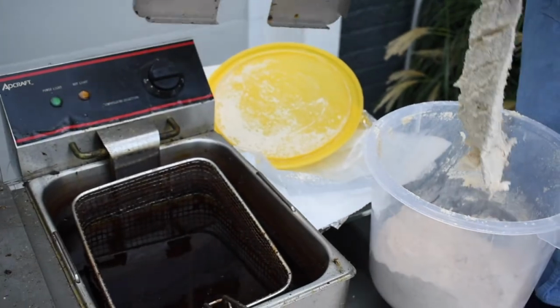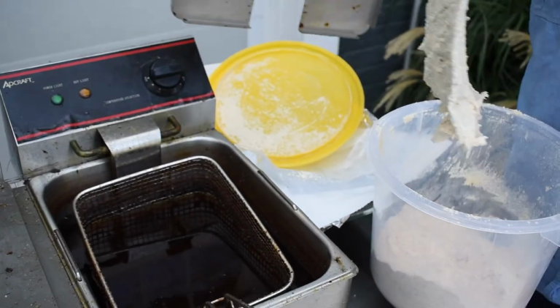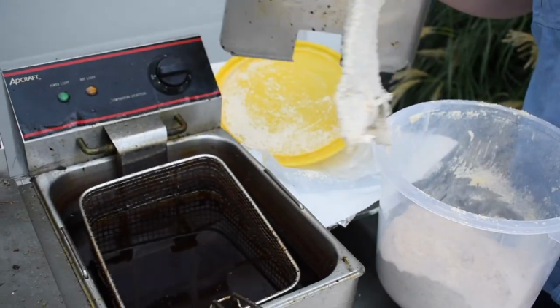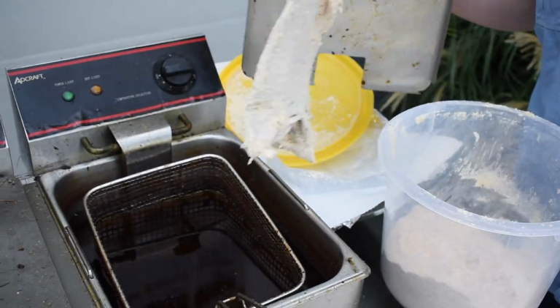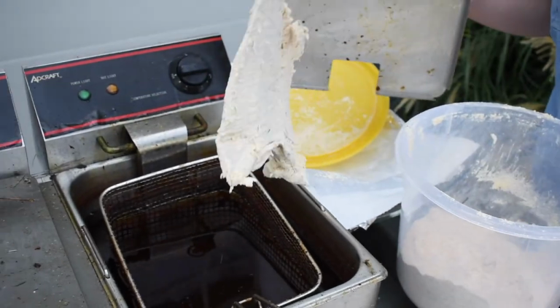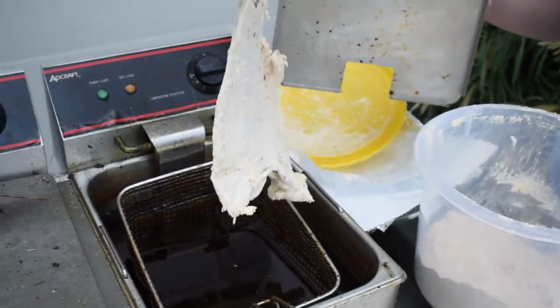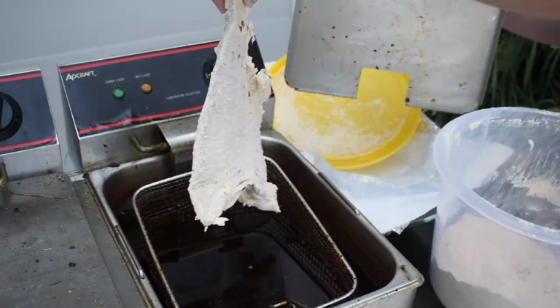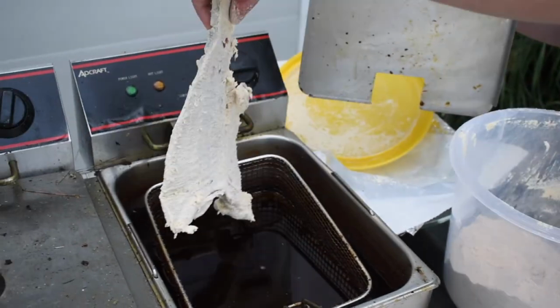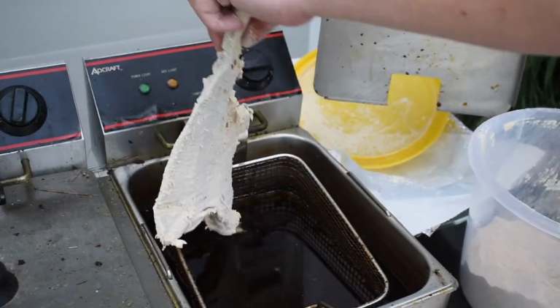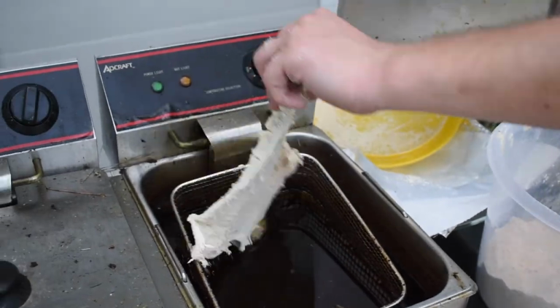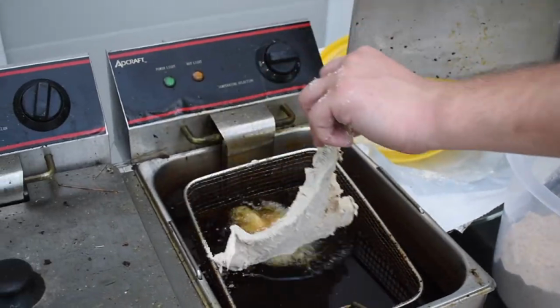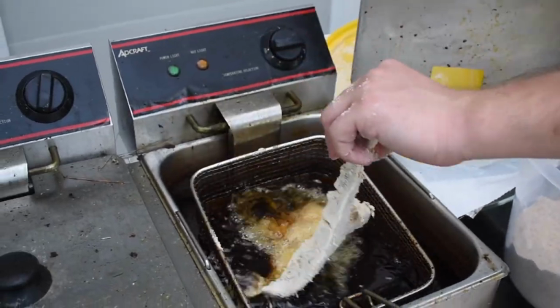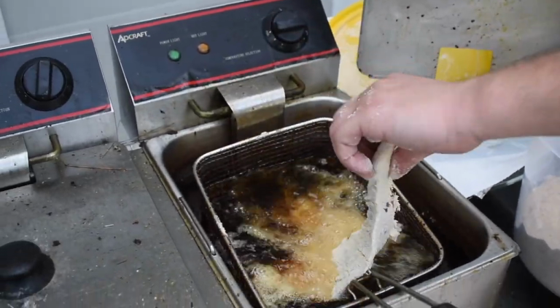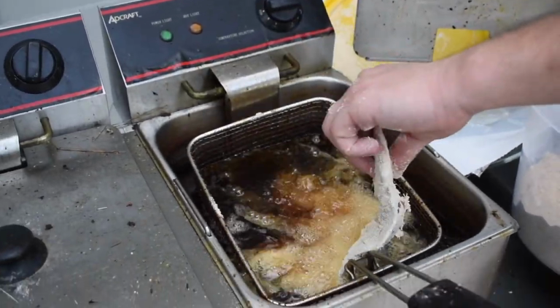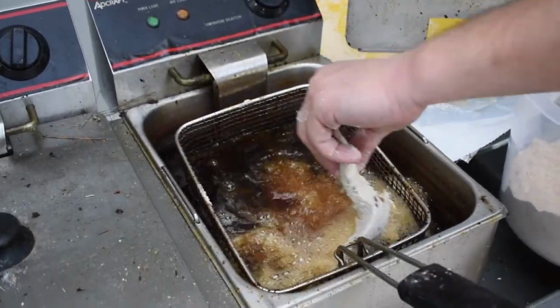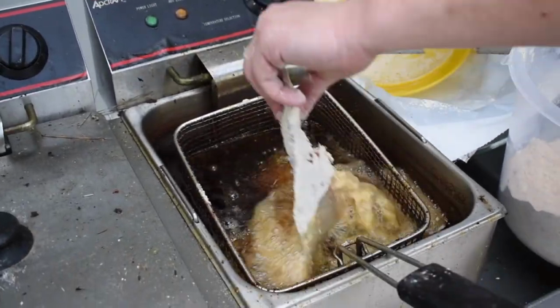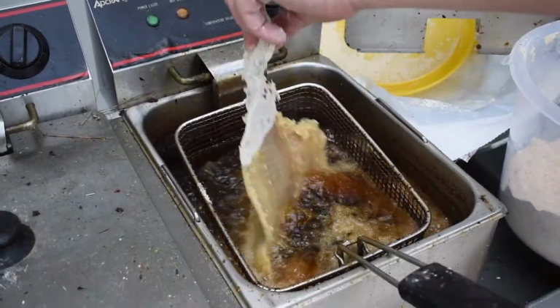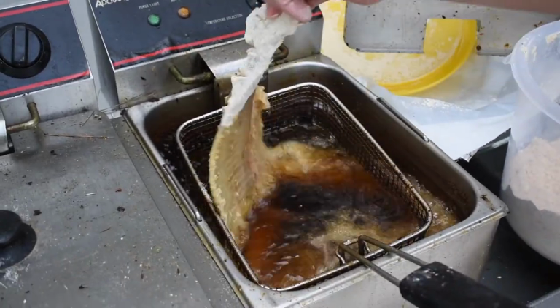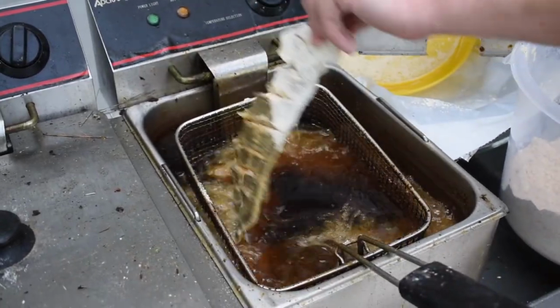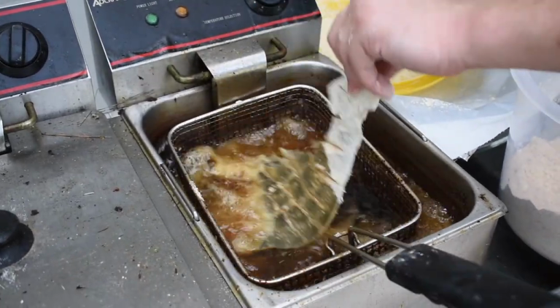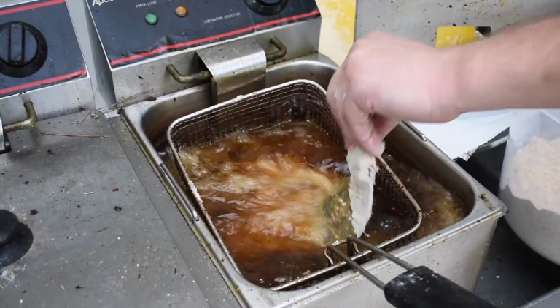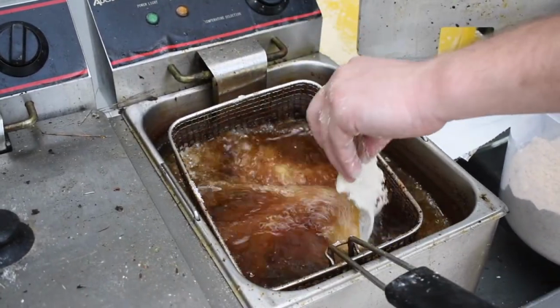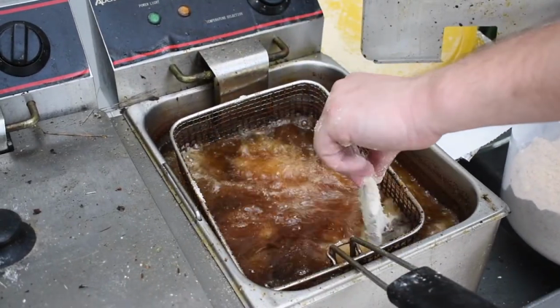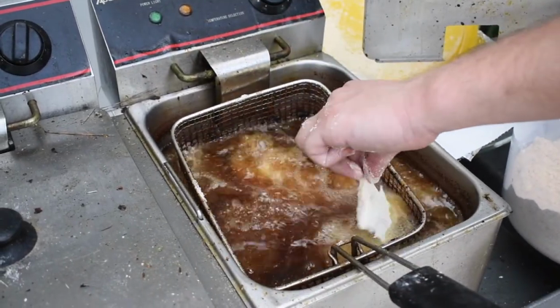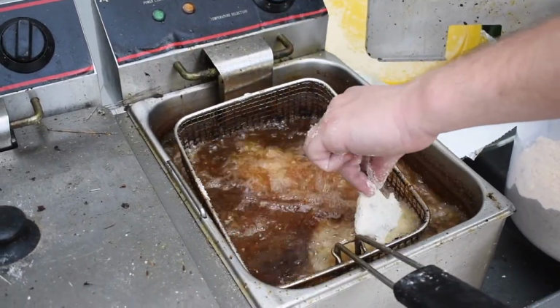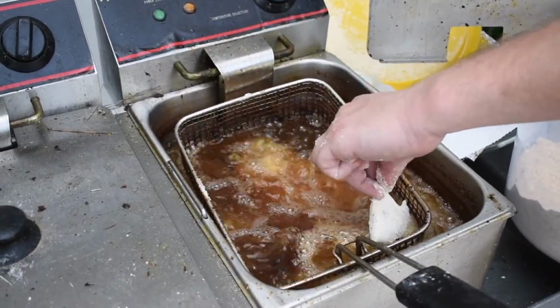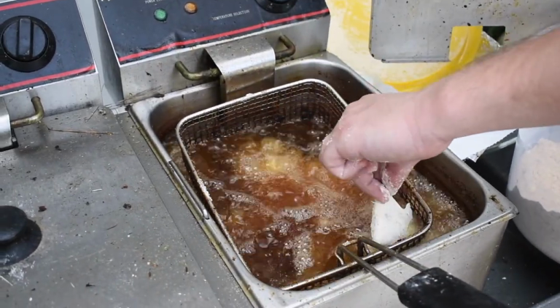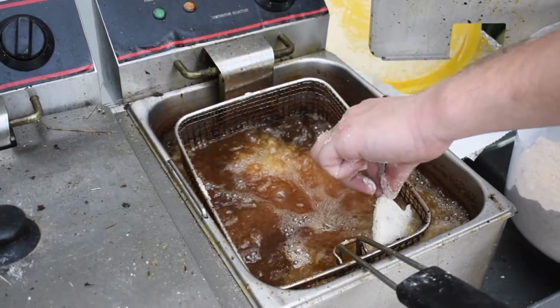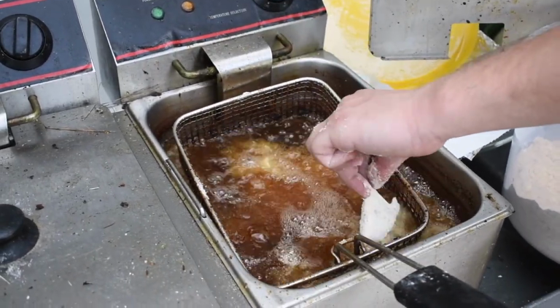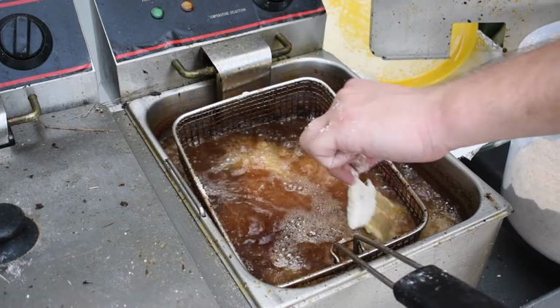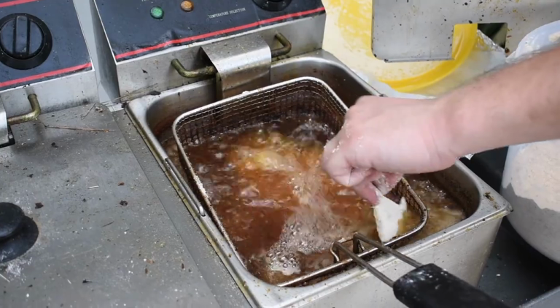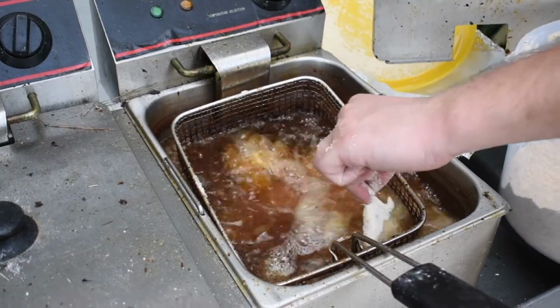Got our oil nice and hot and we're just gonna drop that right in there, away from us, nice and easy.